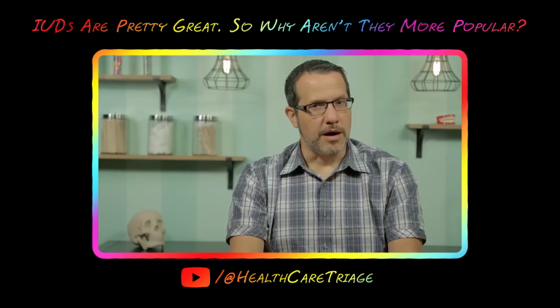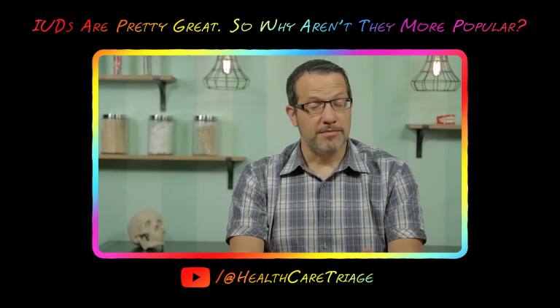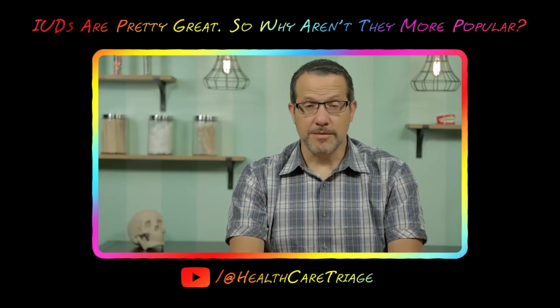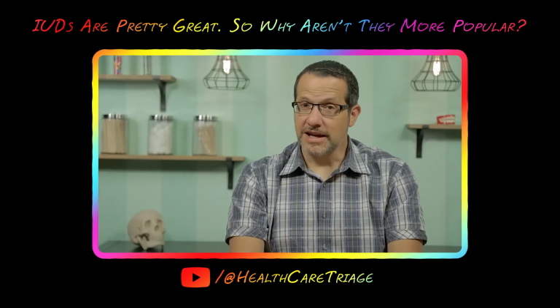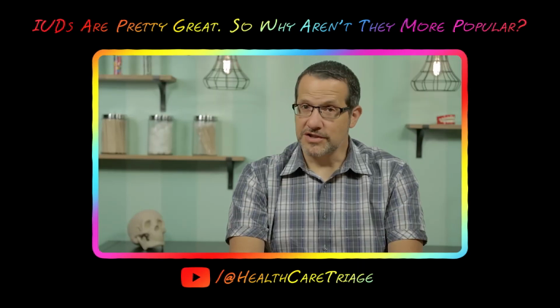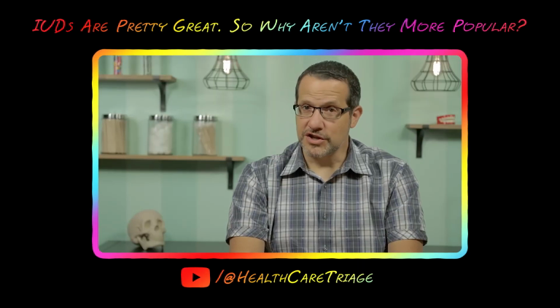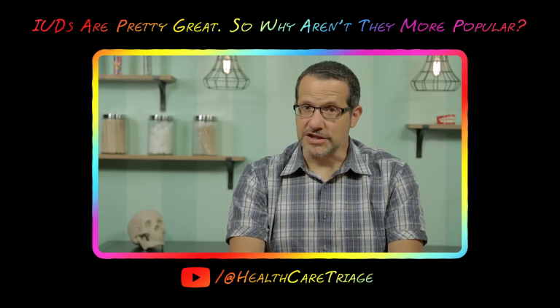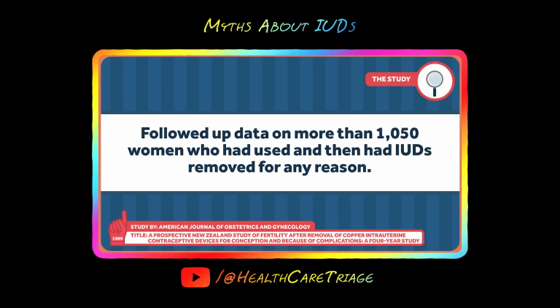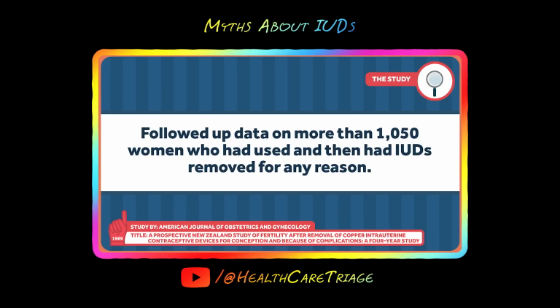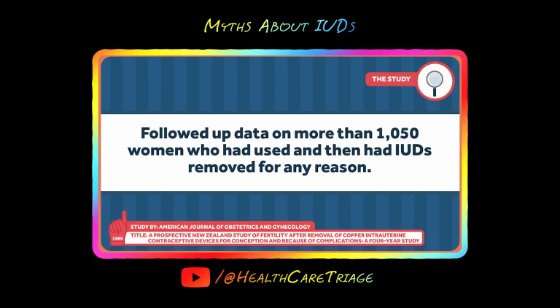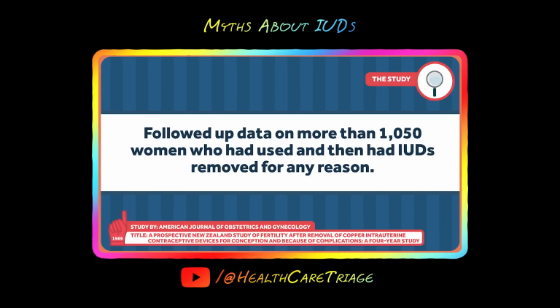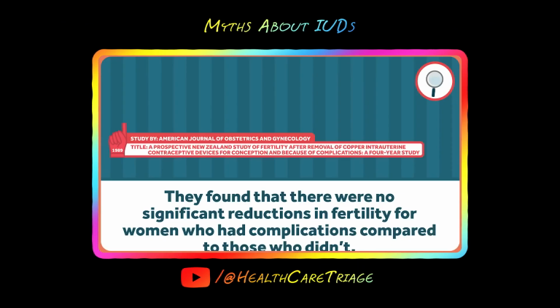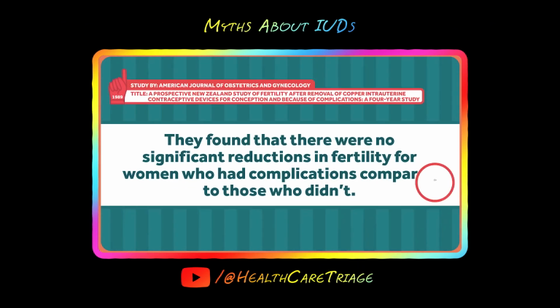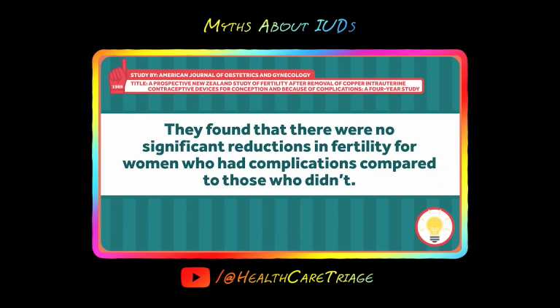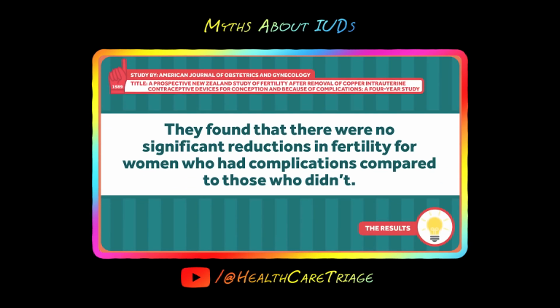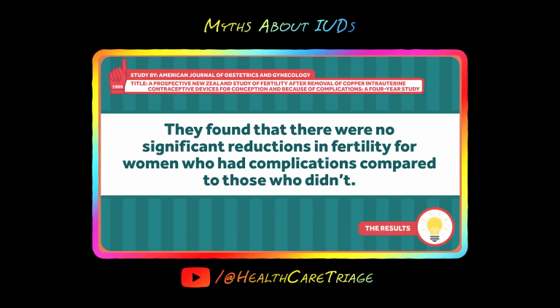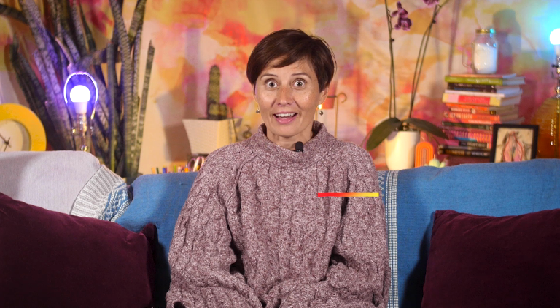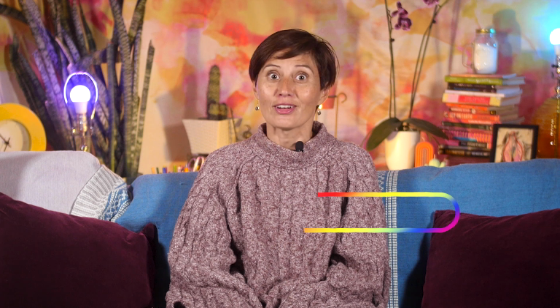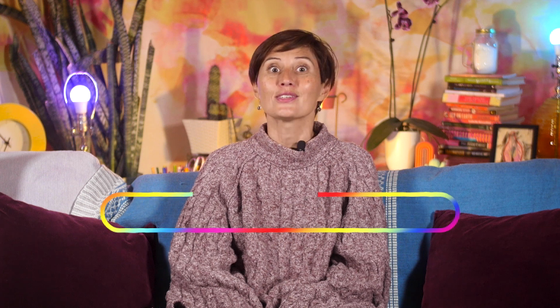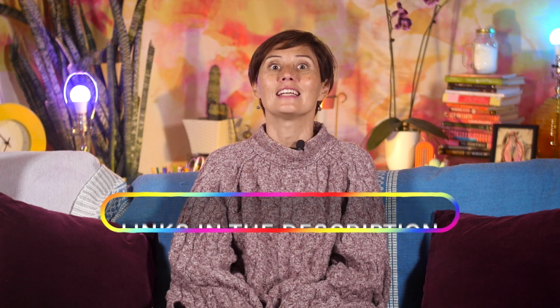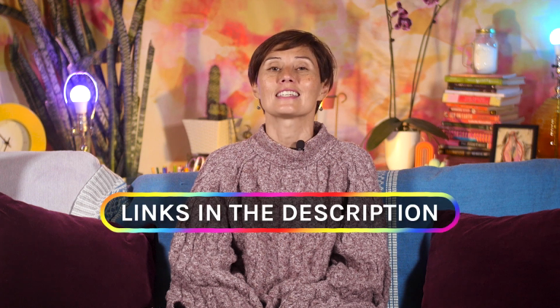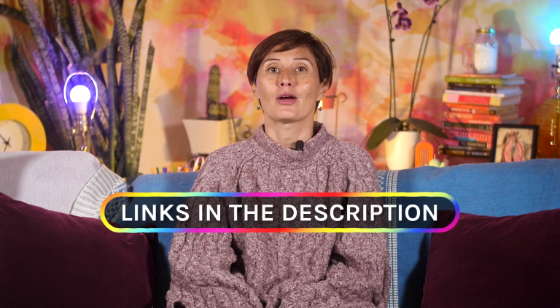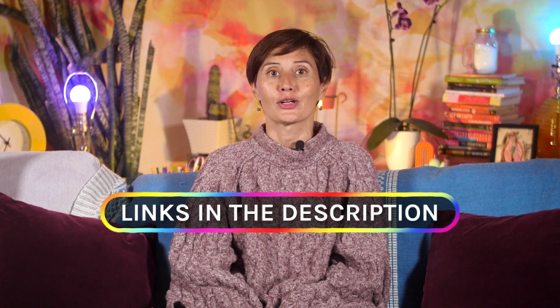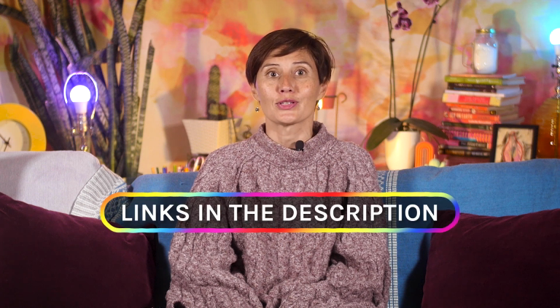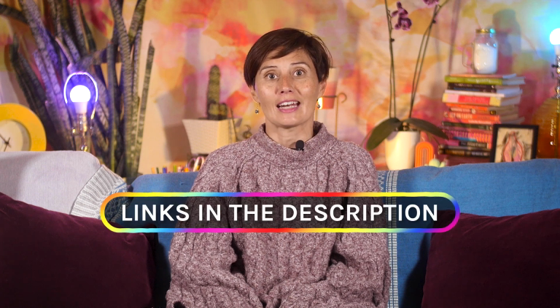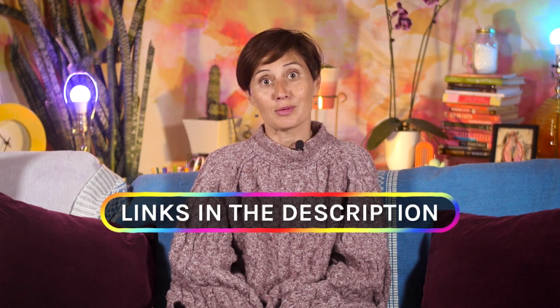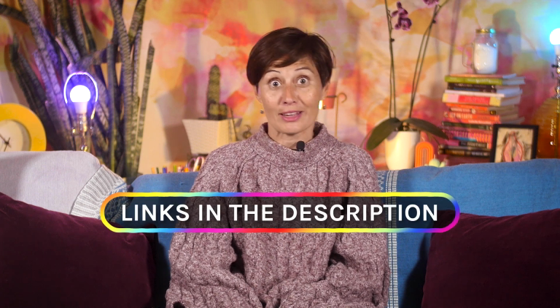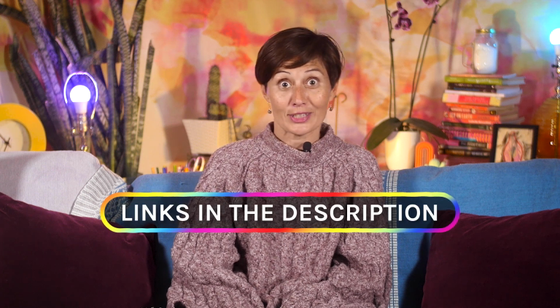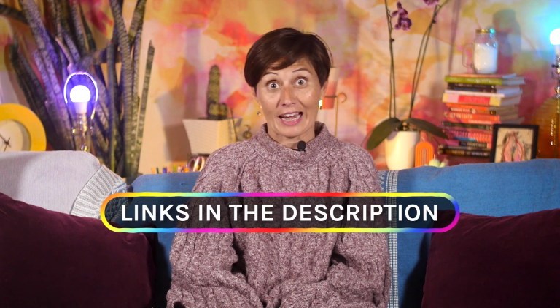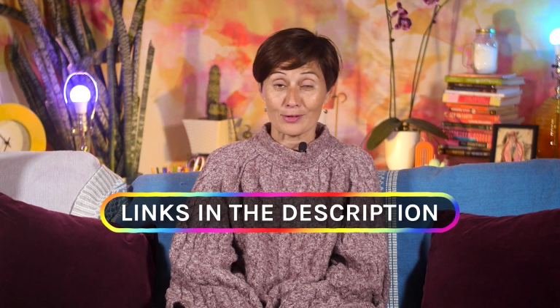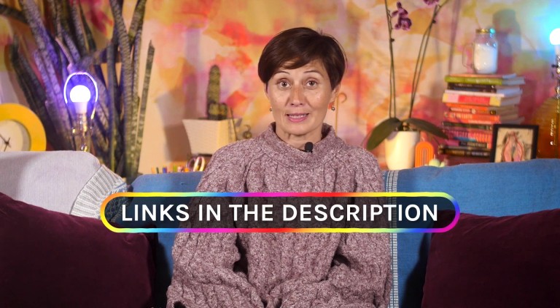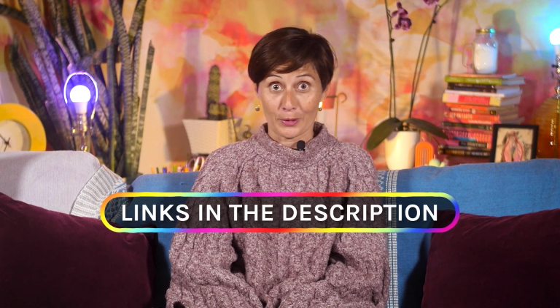Dr. Erin Carroll from Healthcare Triage has two really great videos on the topic, and I've also linked to some articles that helped me understand IUDs more.